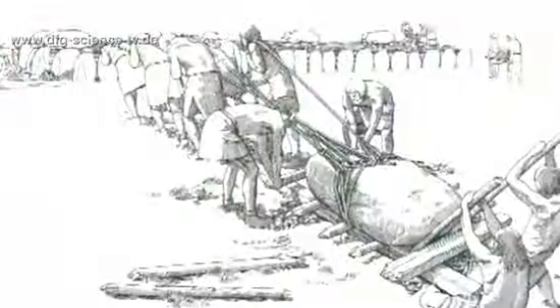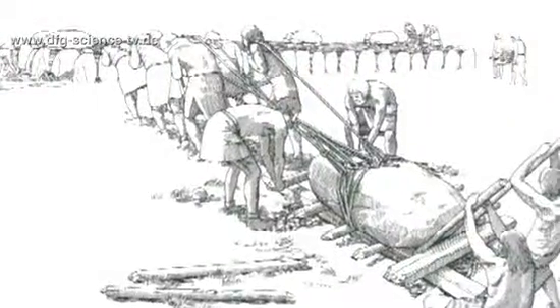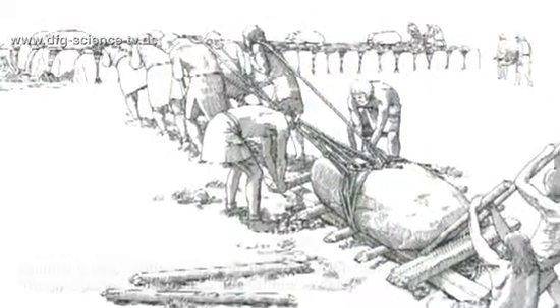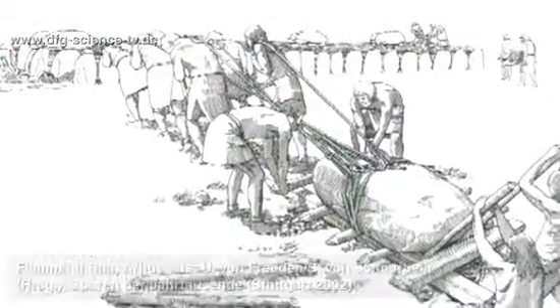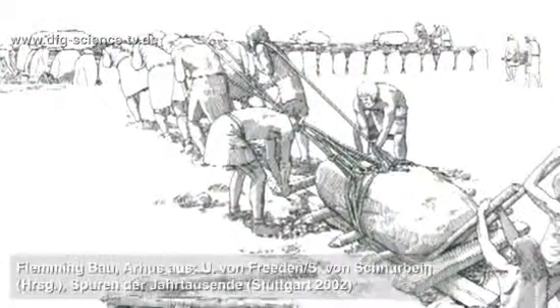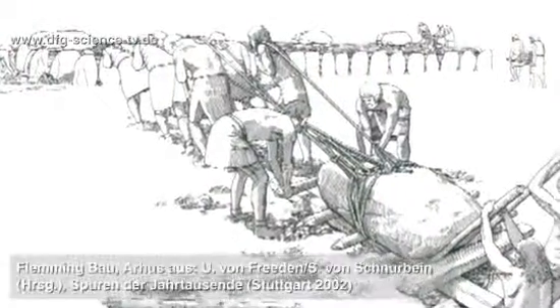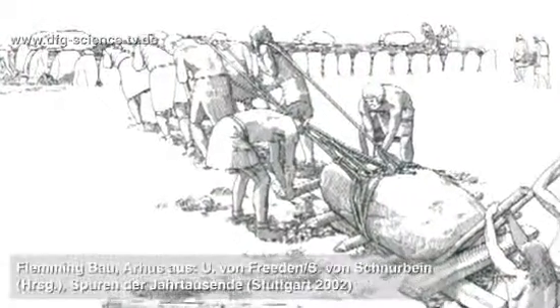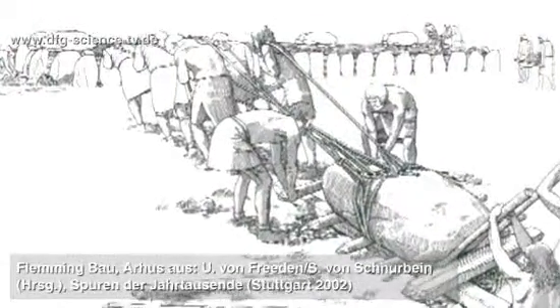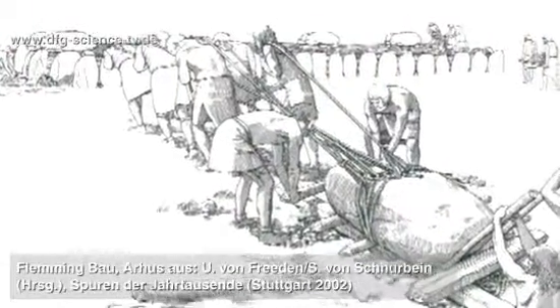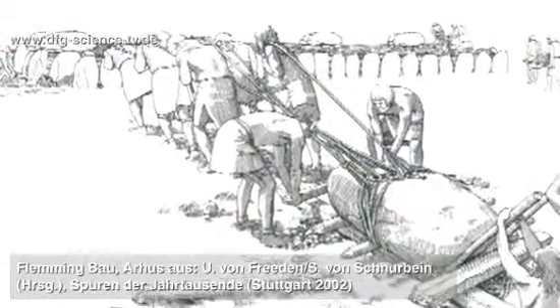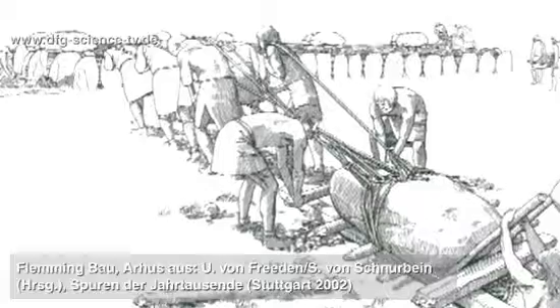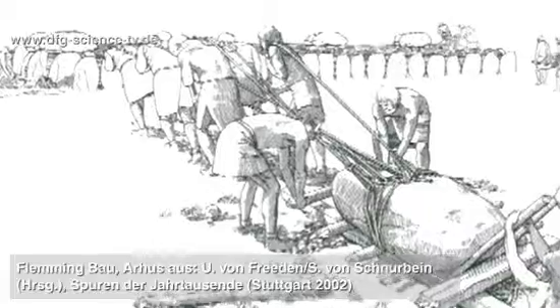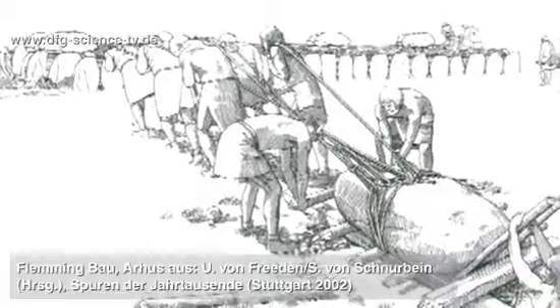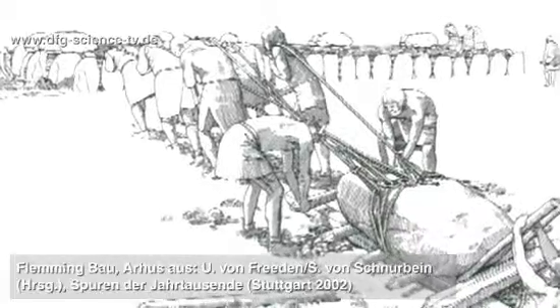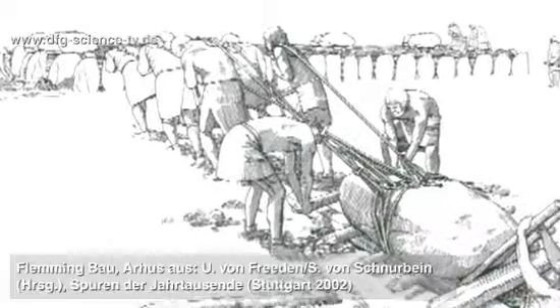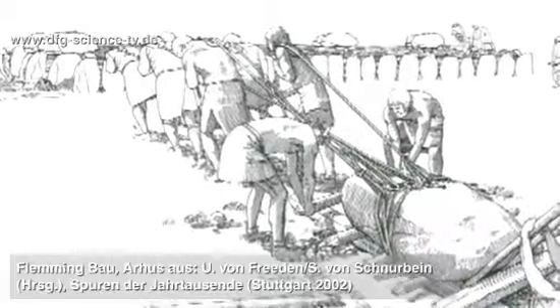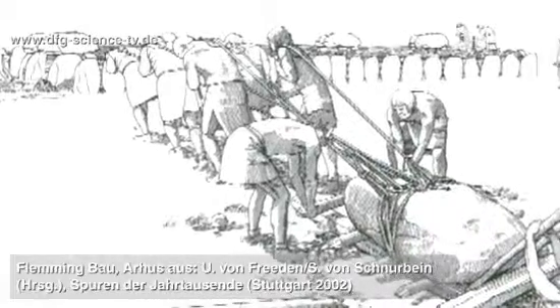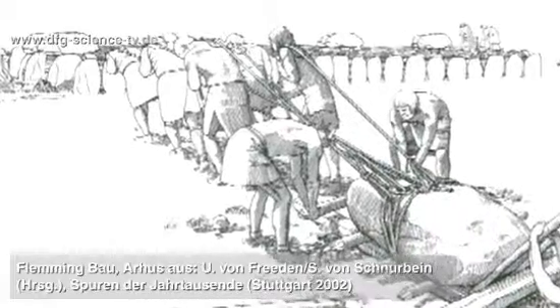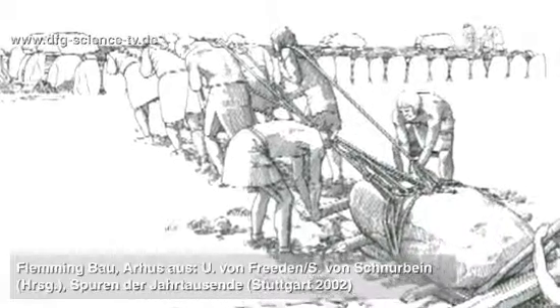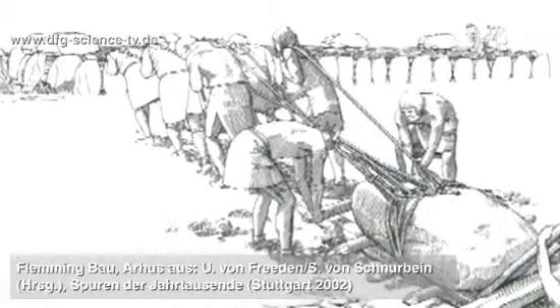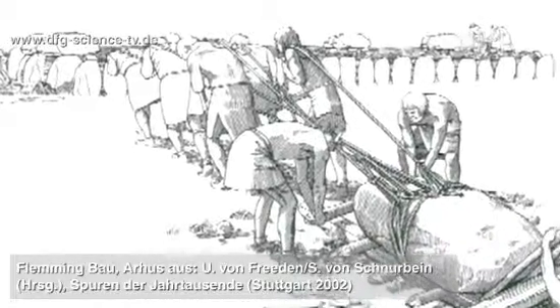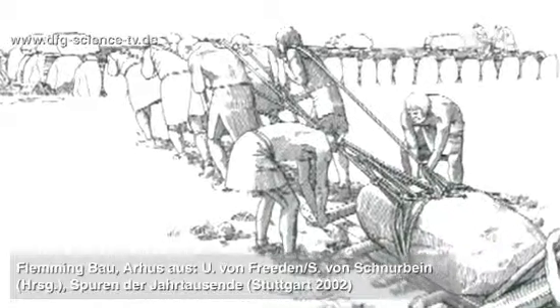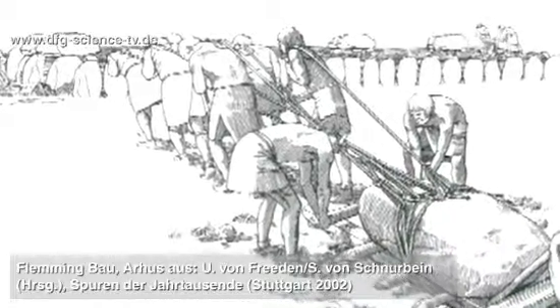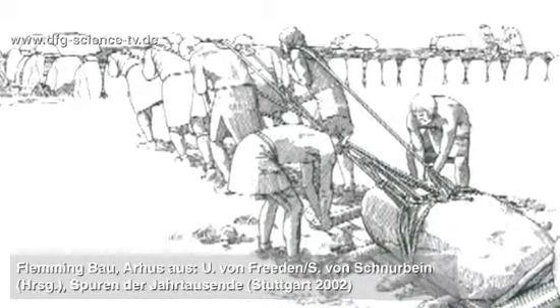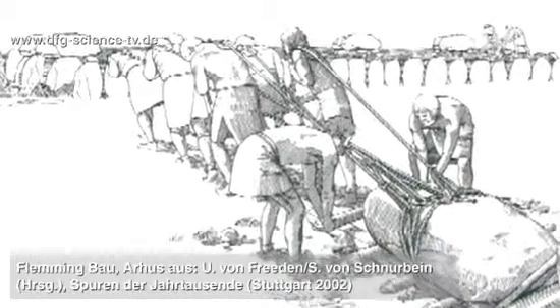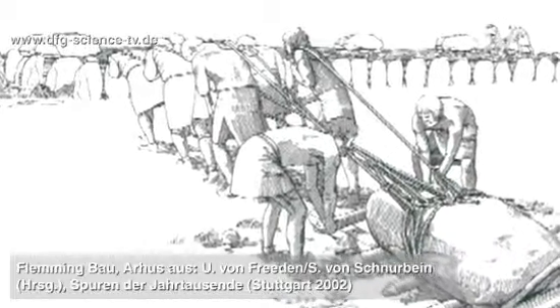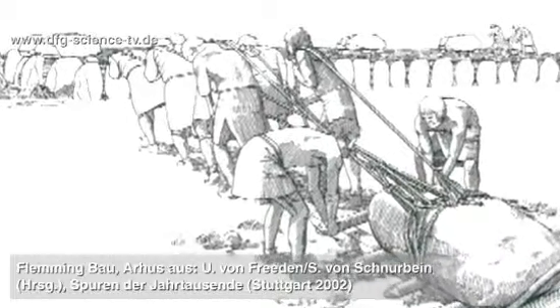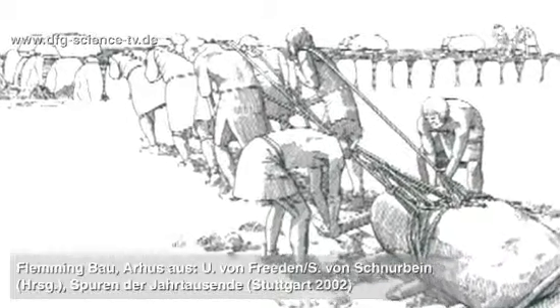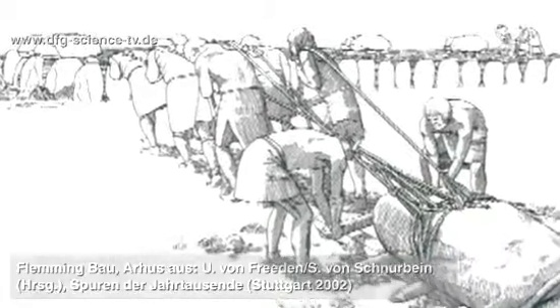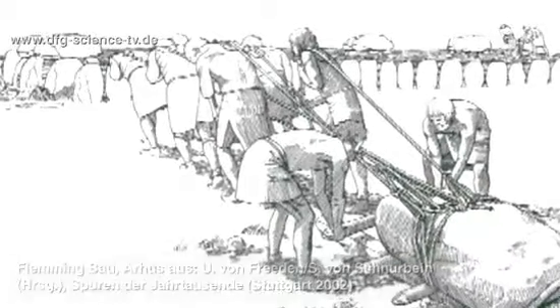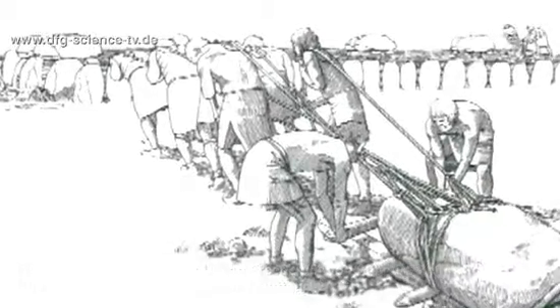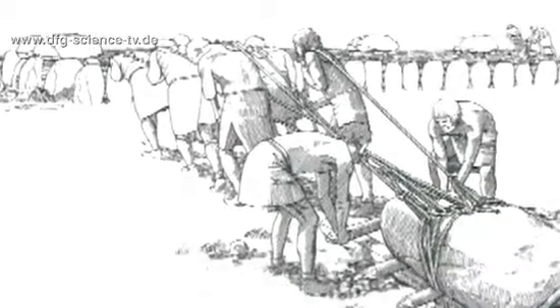Who were the people who built the megalithic graves? Where were they from? And how were they related to each other?